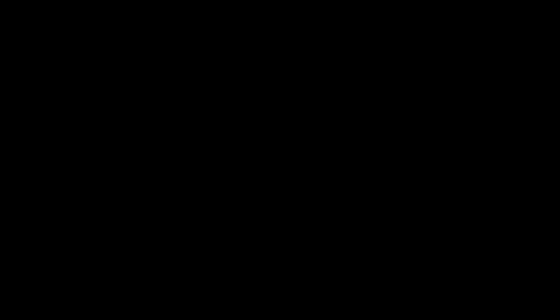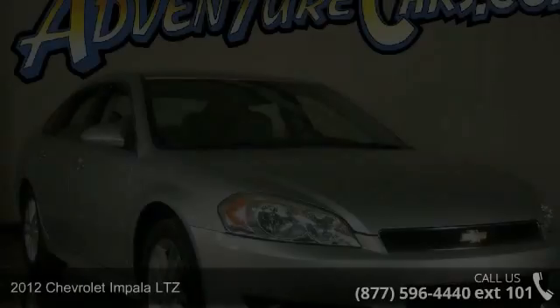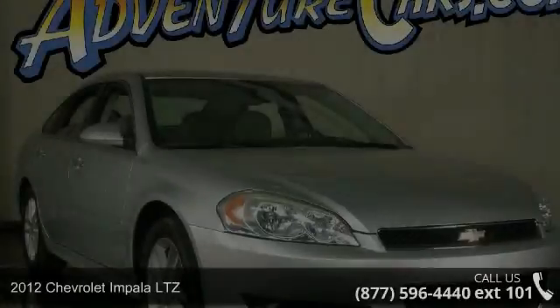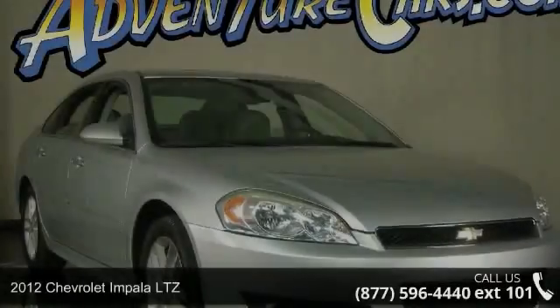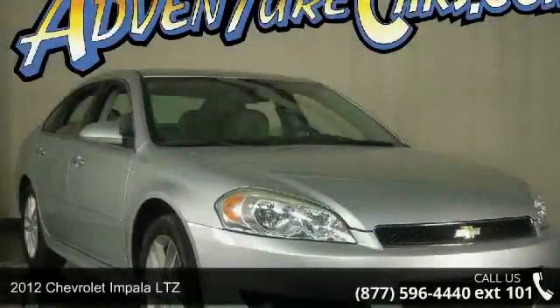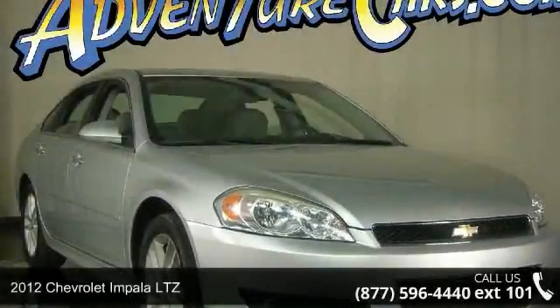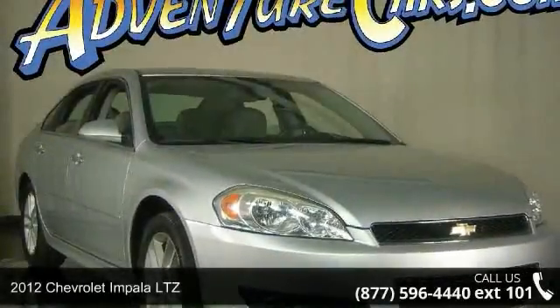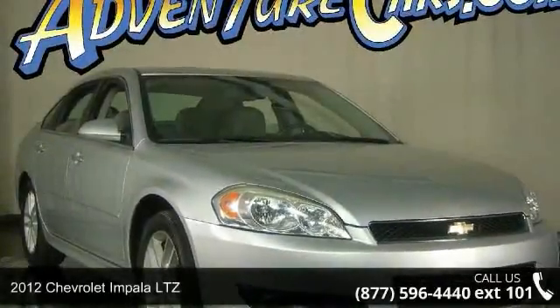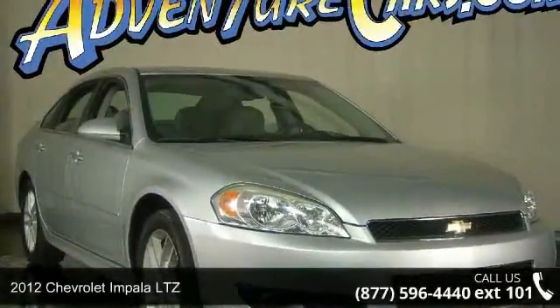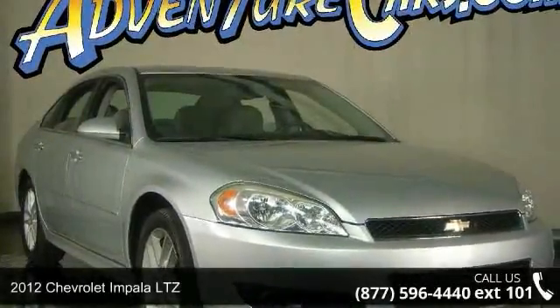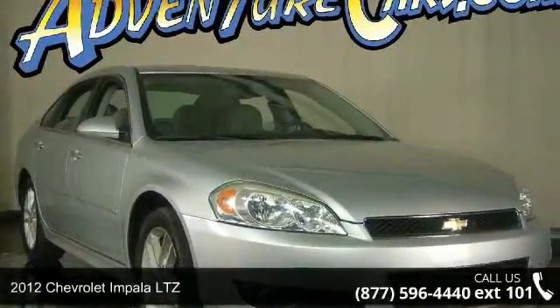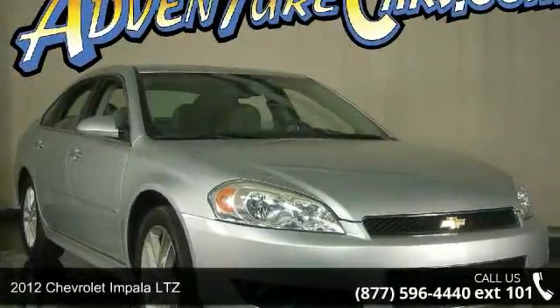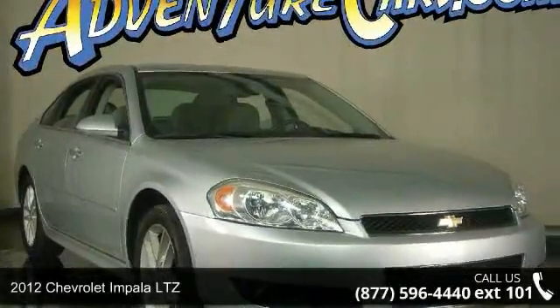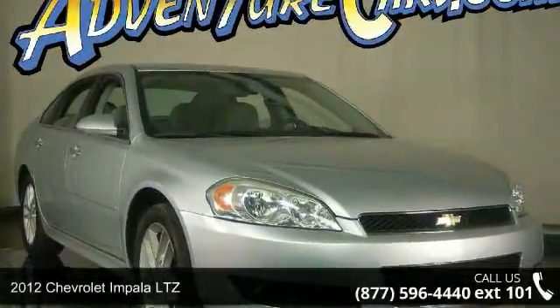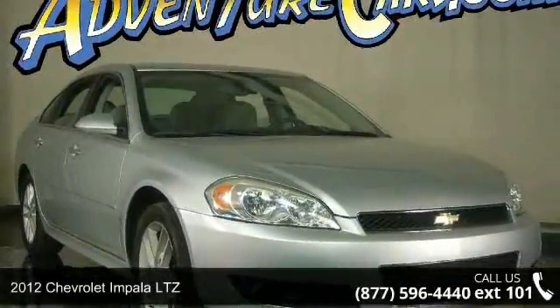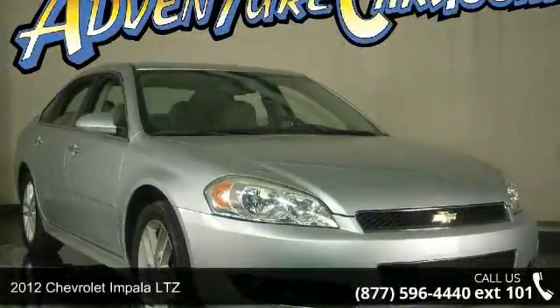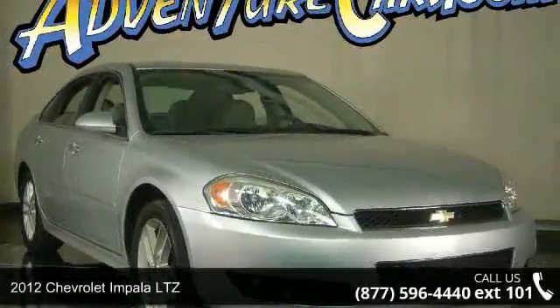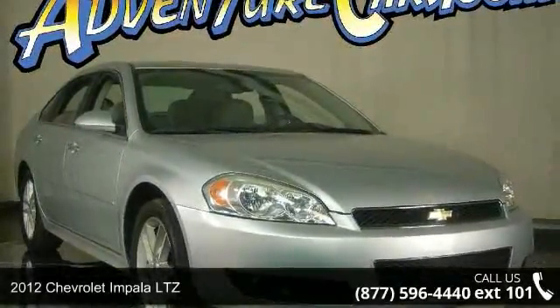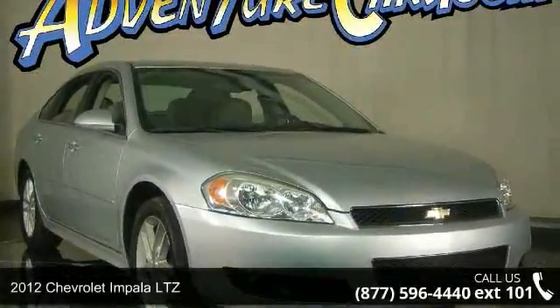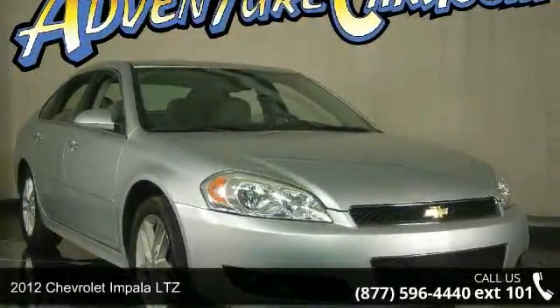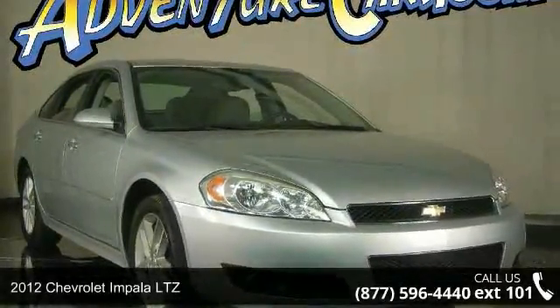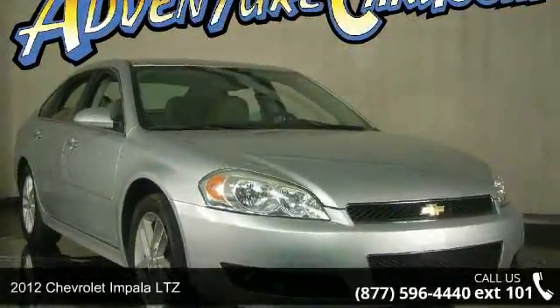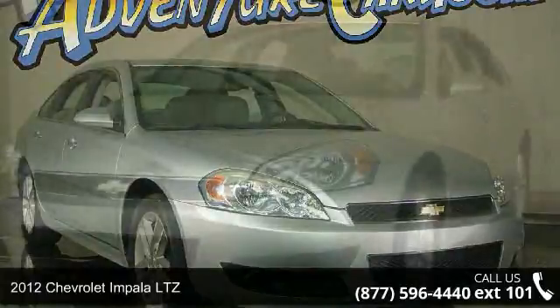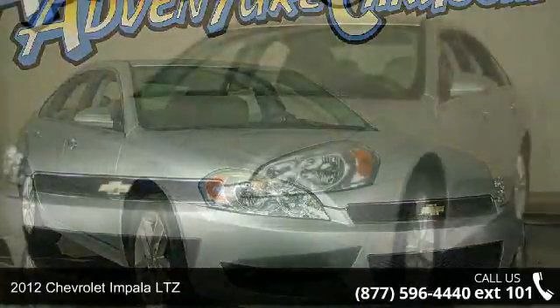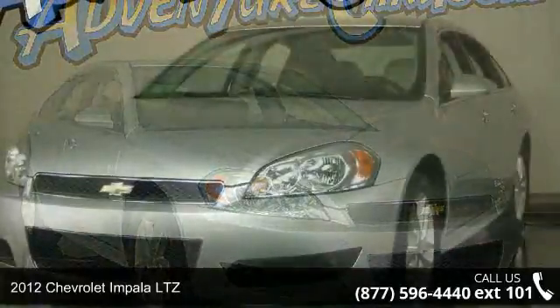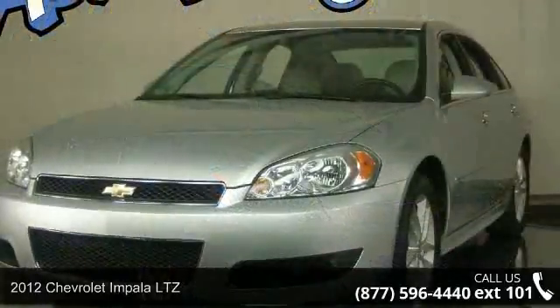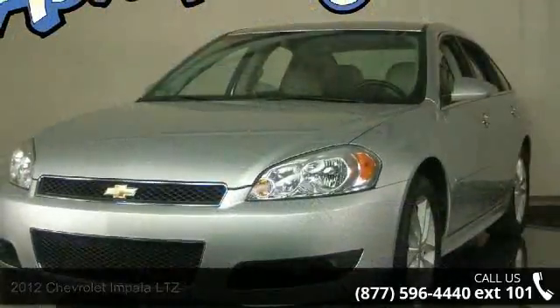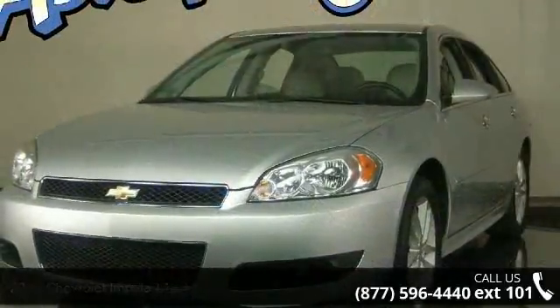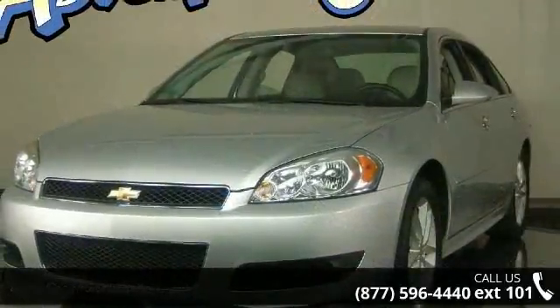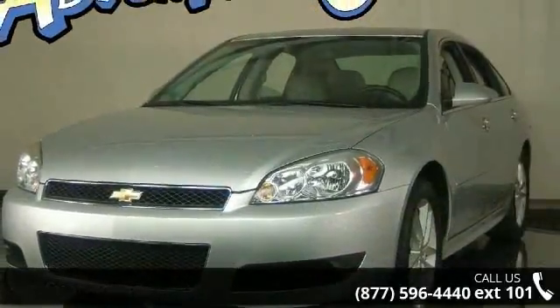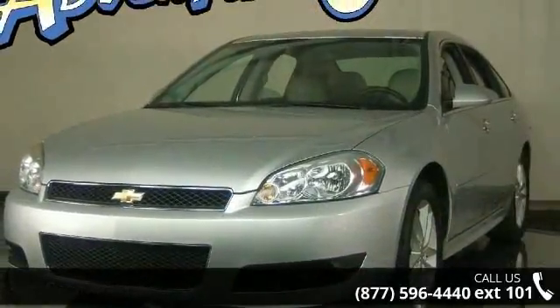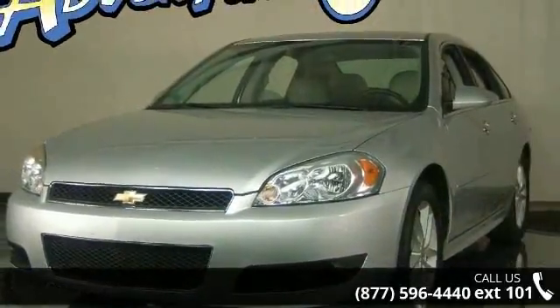Presenting the 2012 Chevrolet Impala LTZ. If you are looking for a first-rate auto, this one could be yours today.